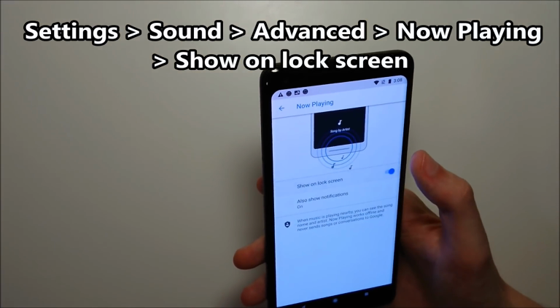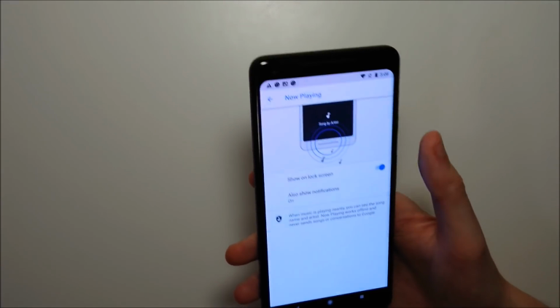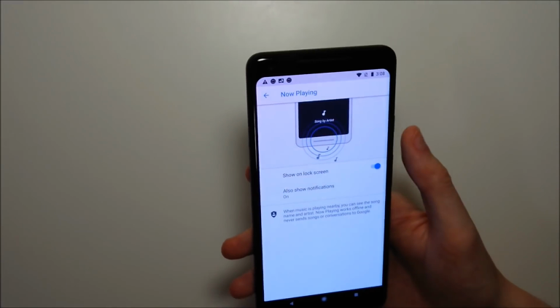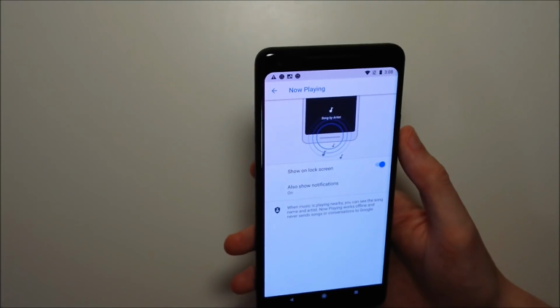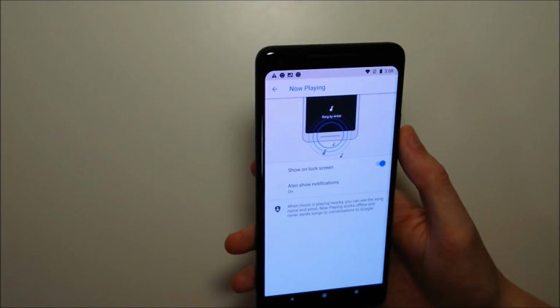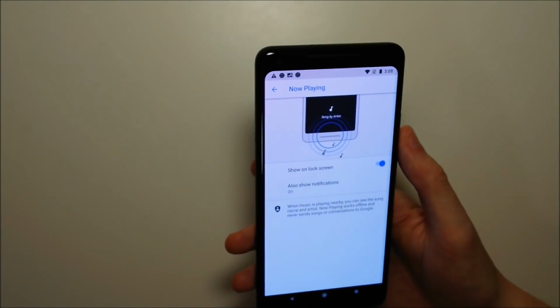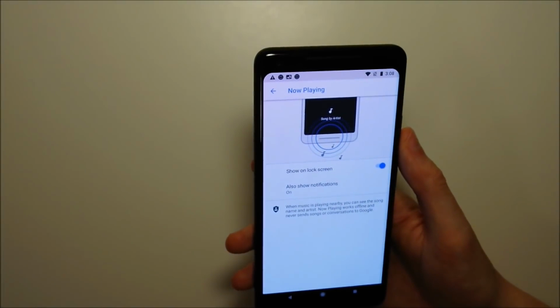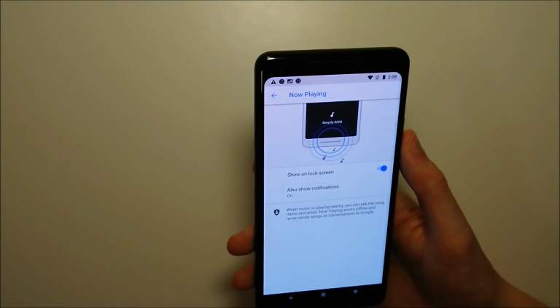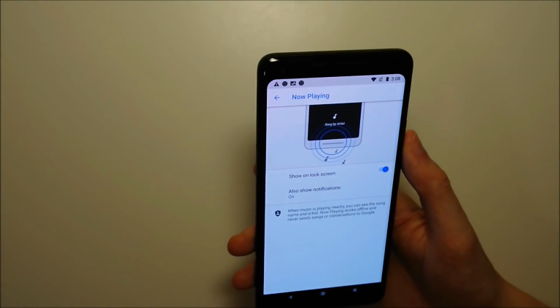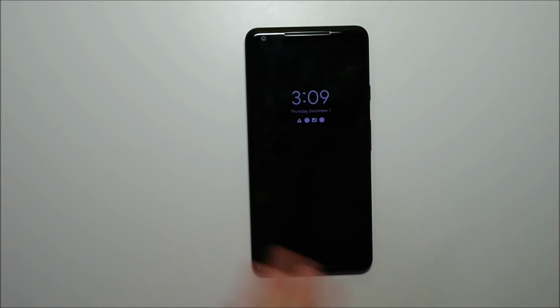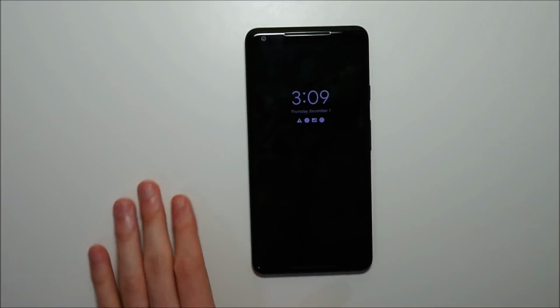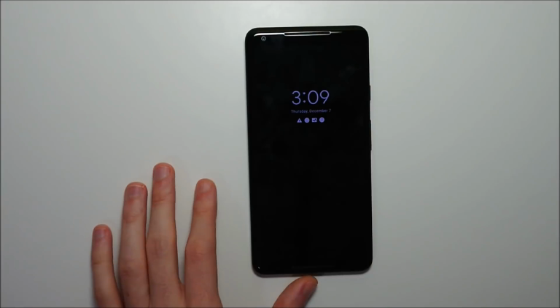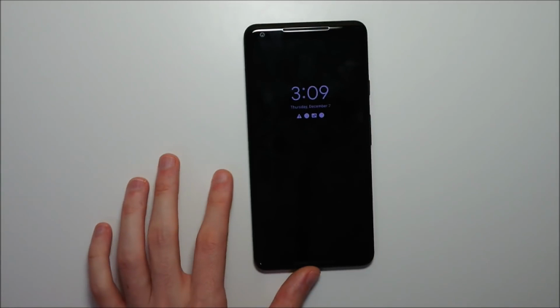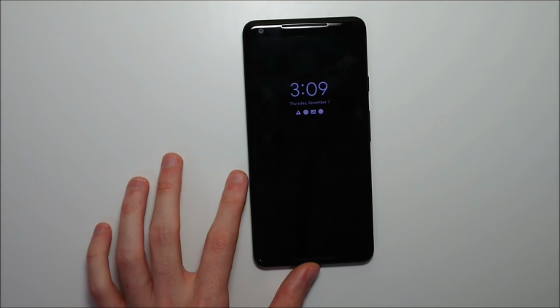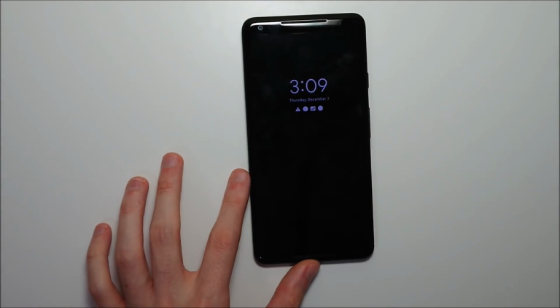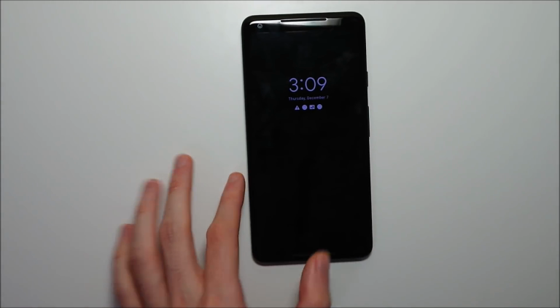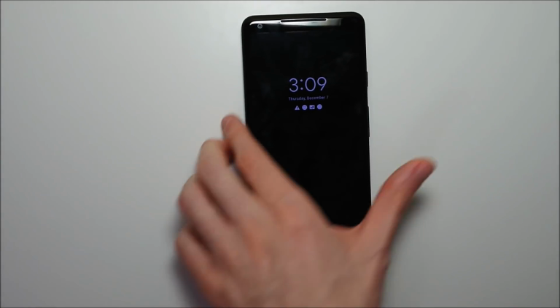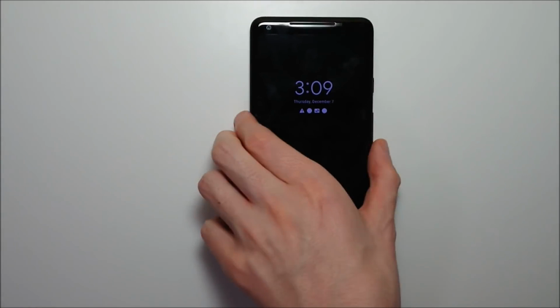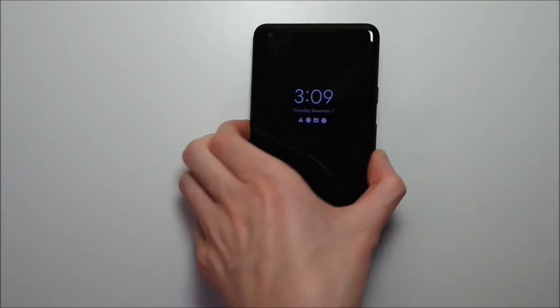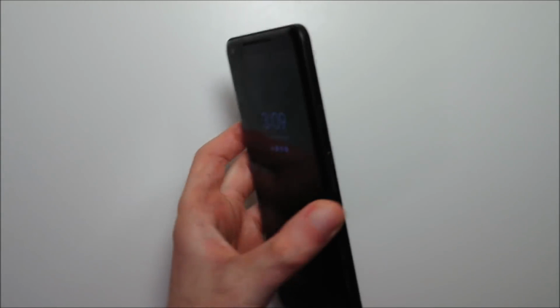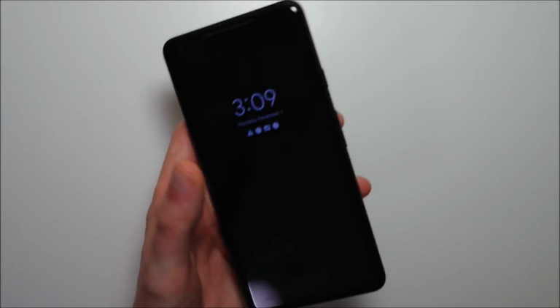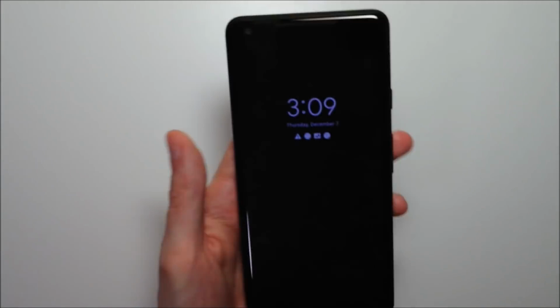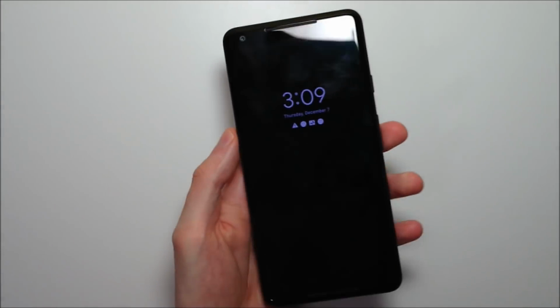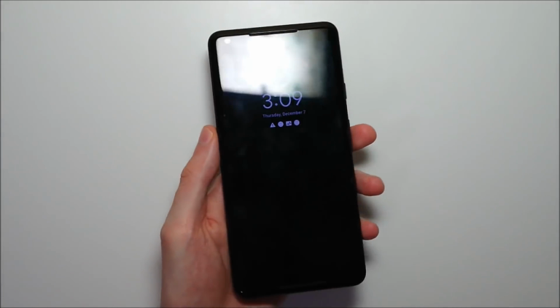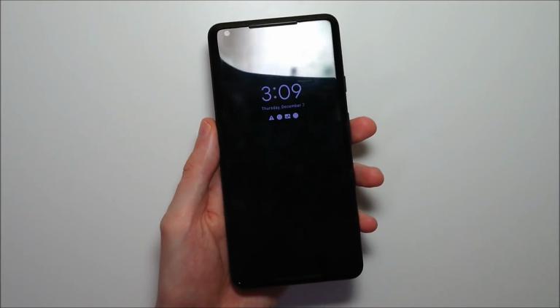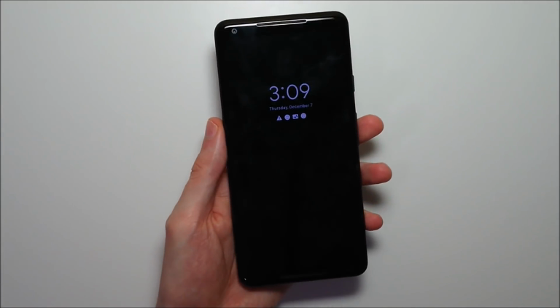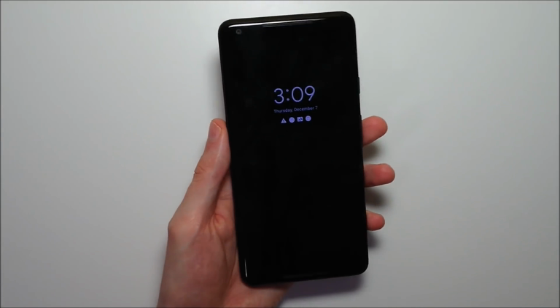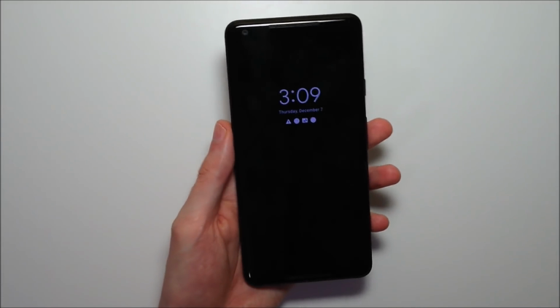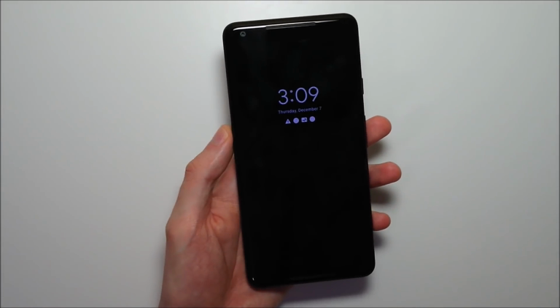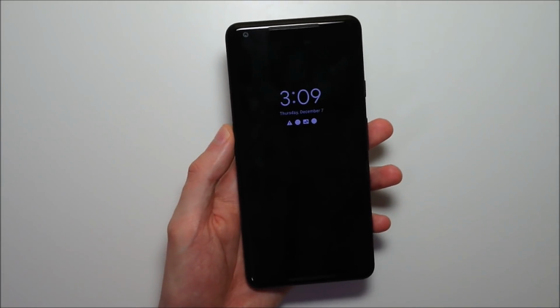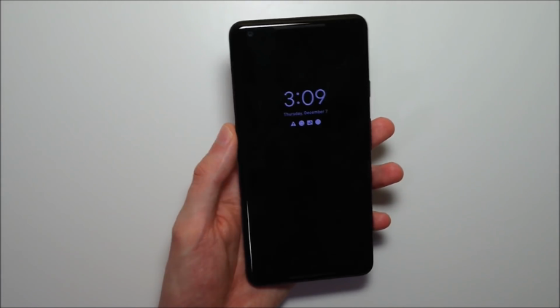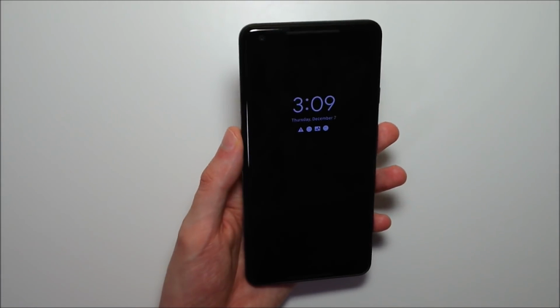Let's go ahead and enable that right there. I'm going to show you a quick example of how this works, but I do have to mute the video because it's a copyright song.